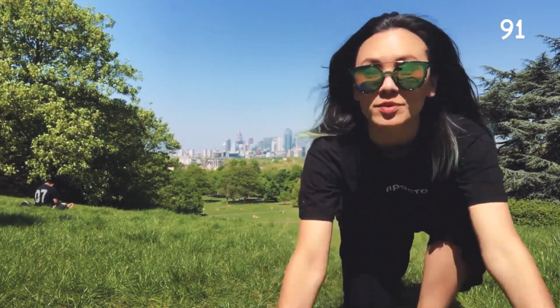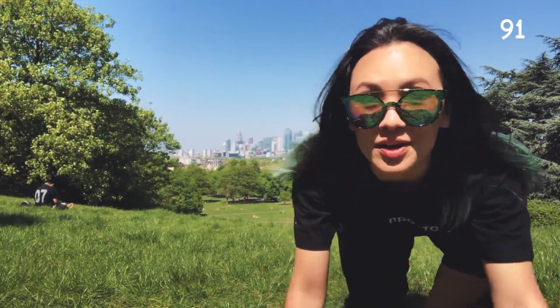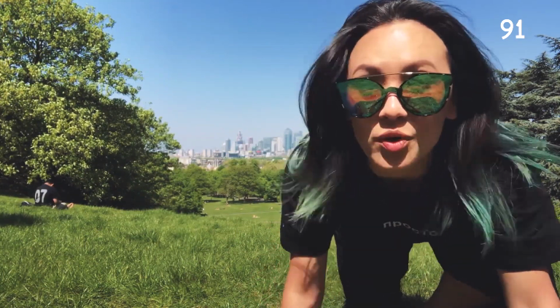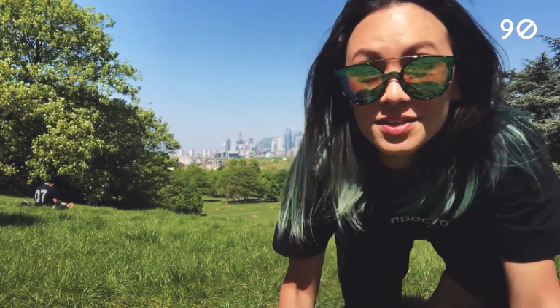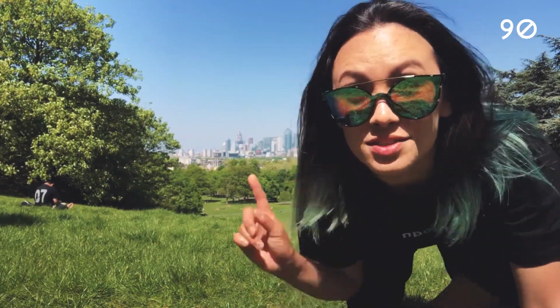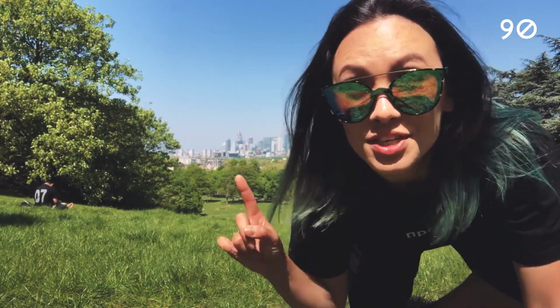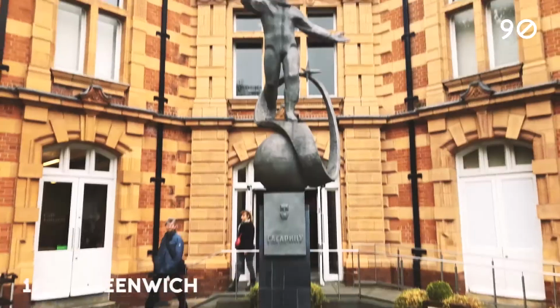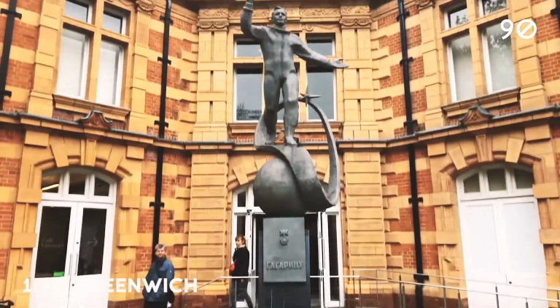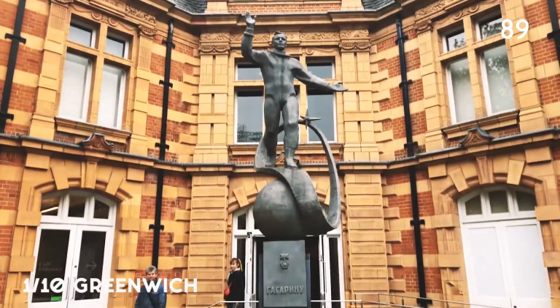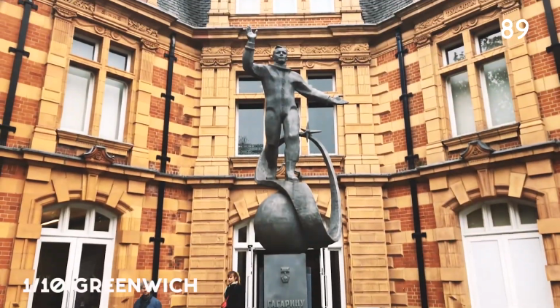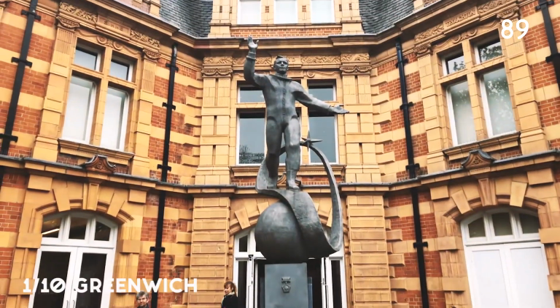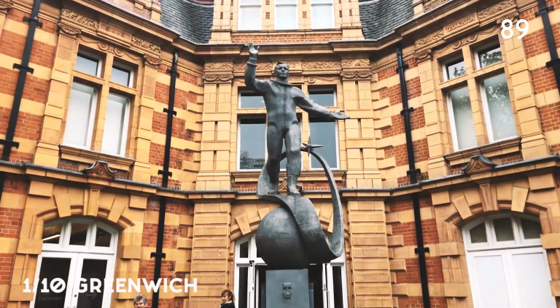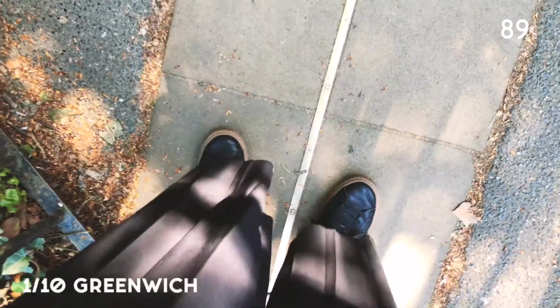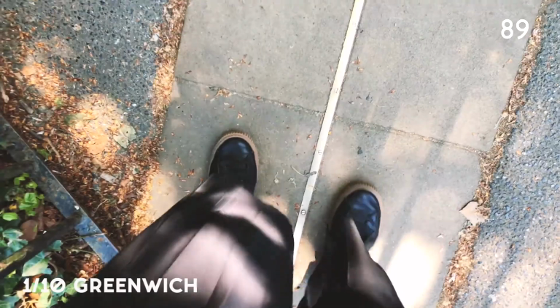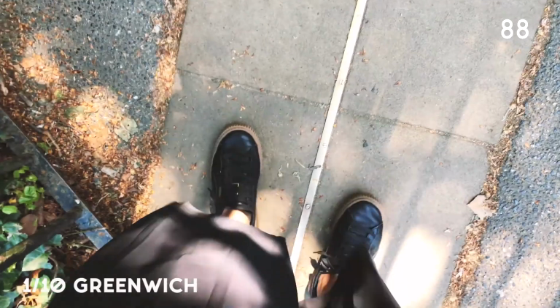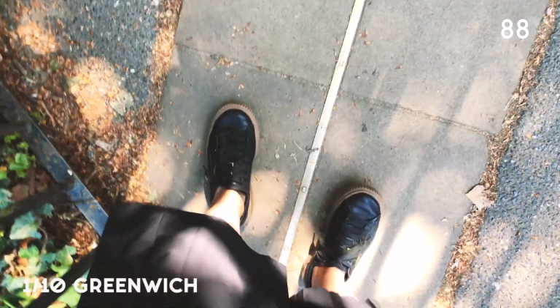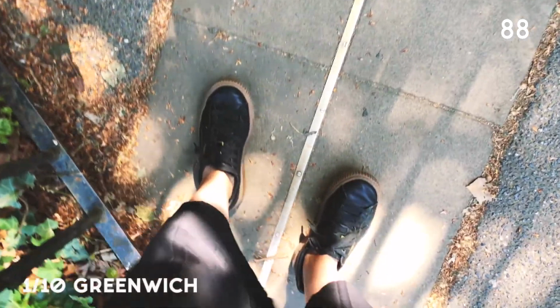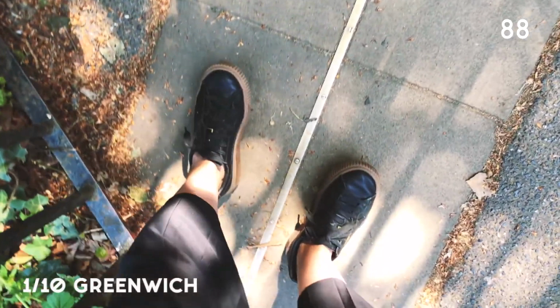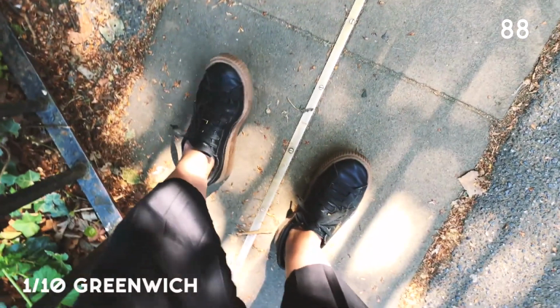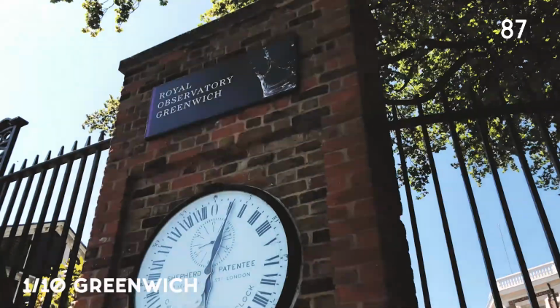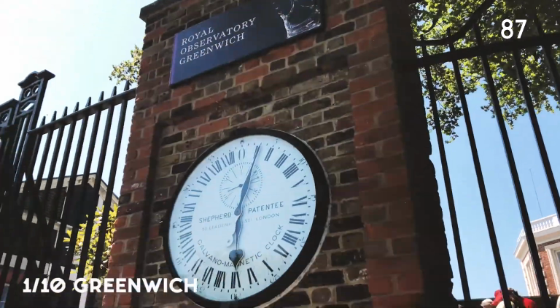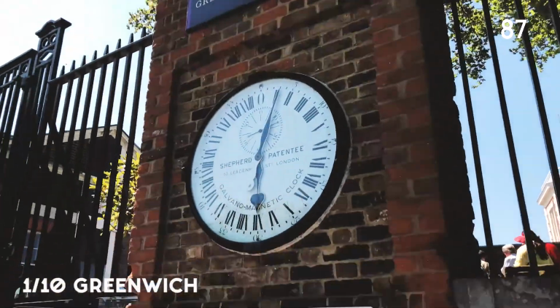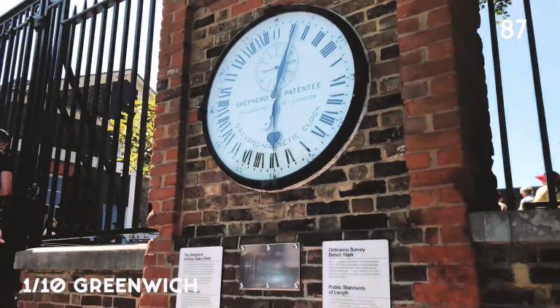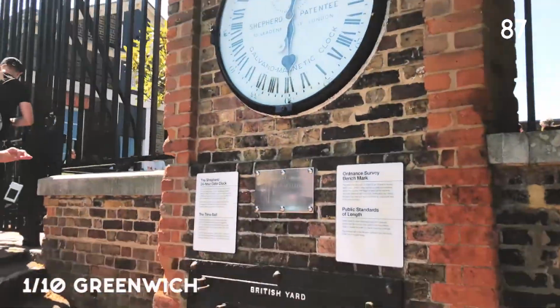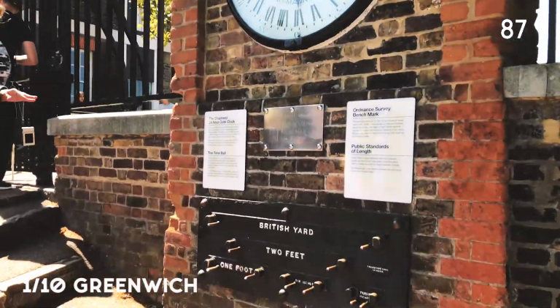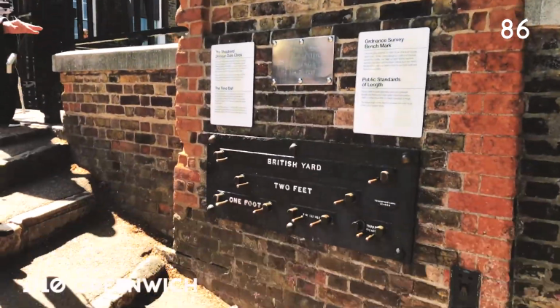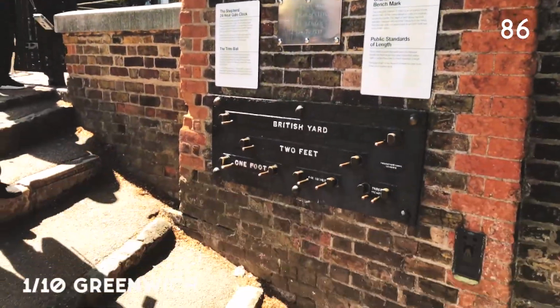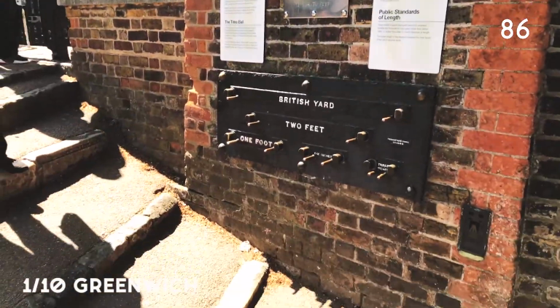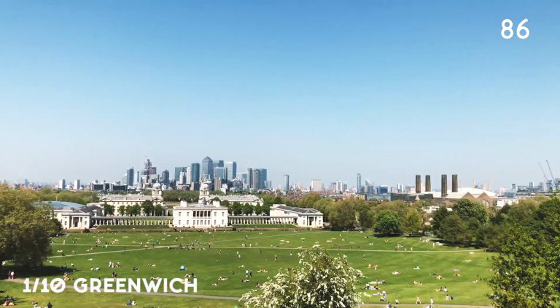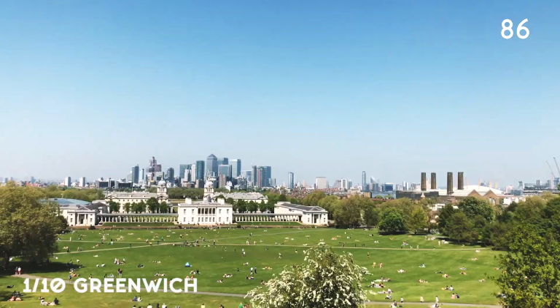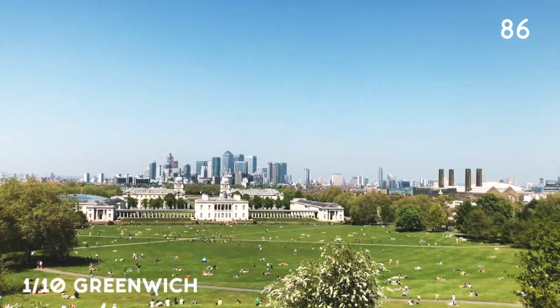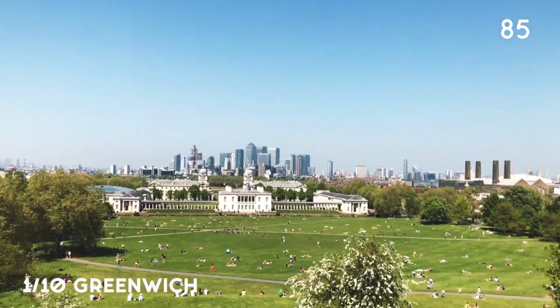By the way, this is Greenwich. Greenwich is the place where time starts, combined with a park and amazing views to Canary Wharf.